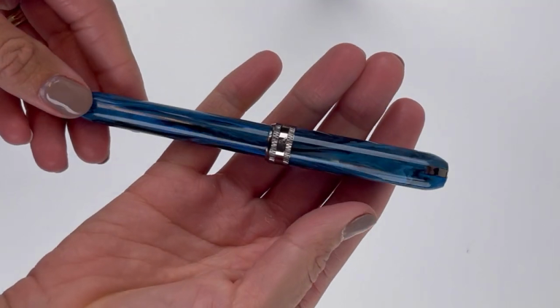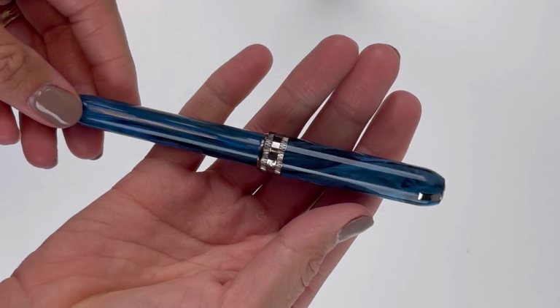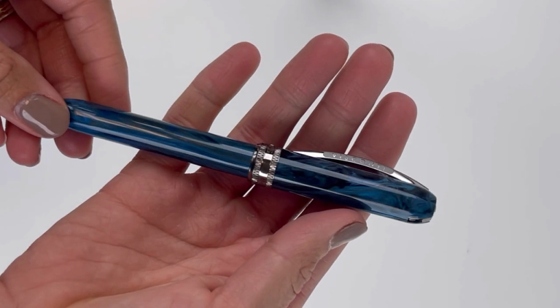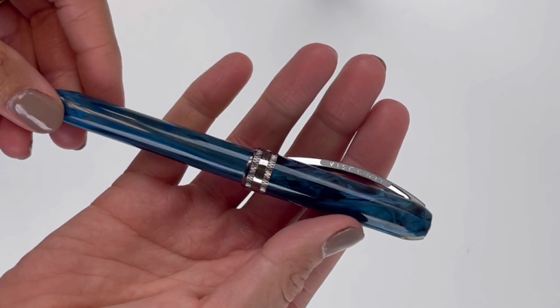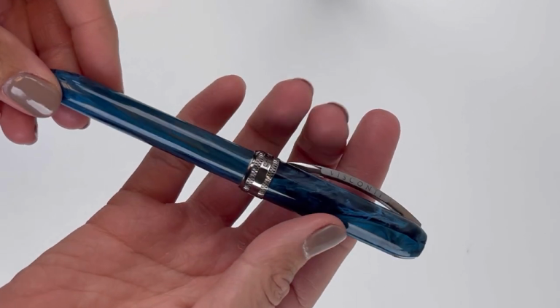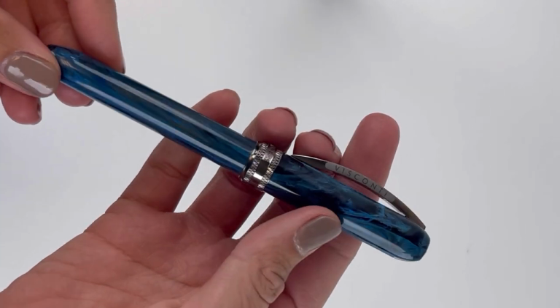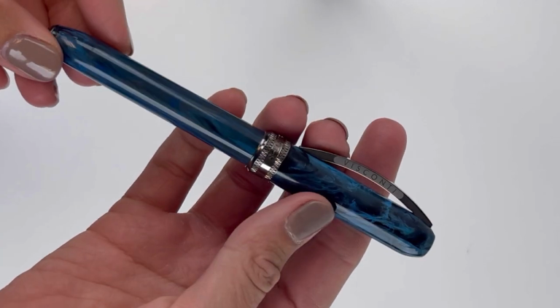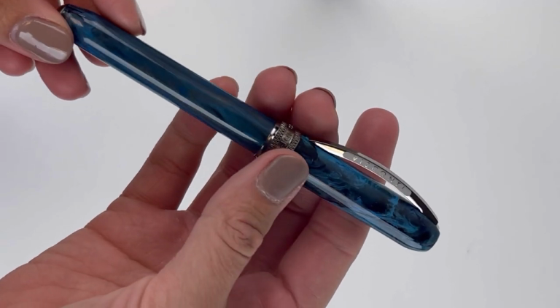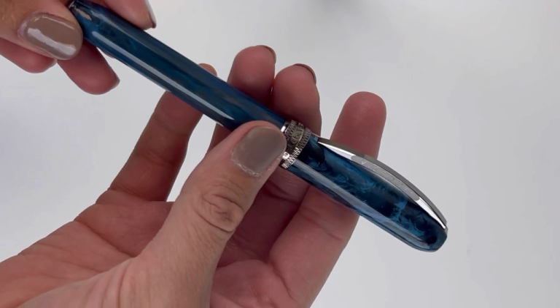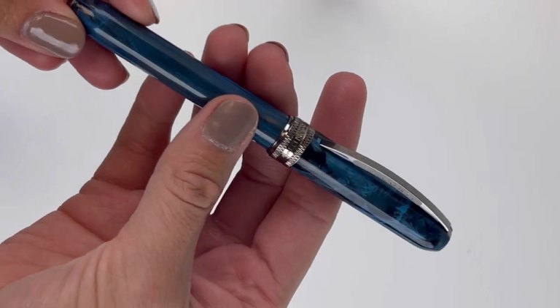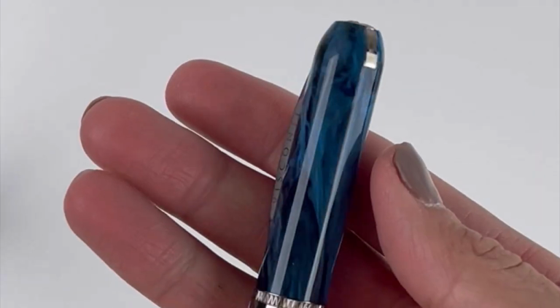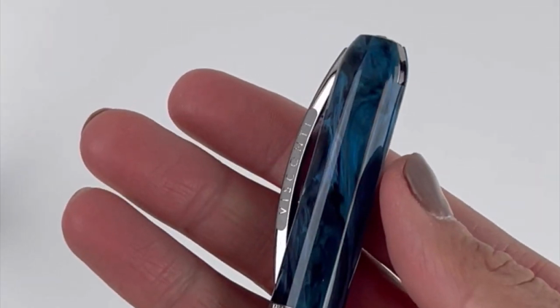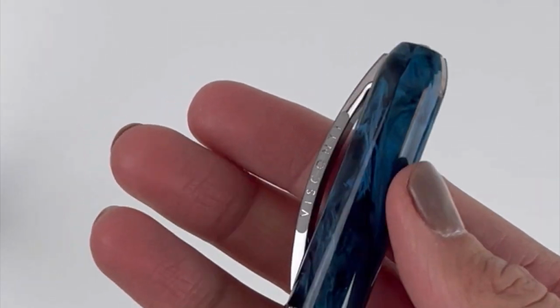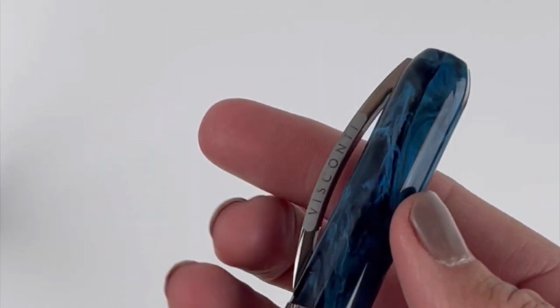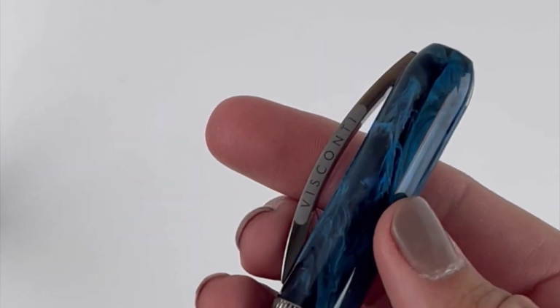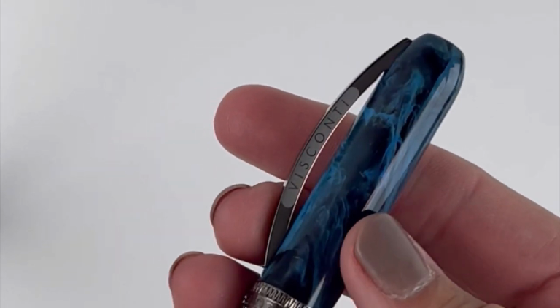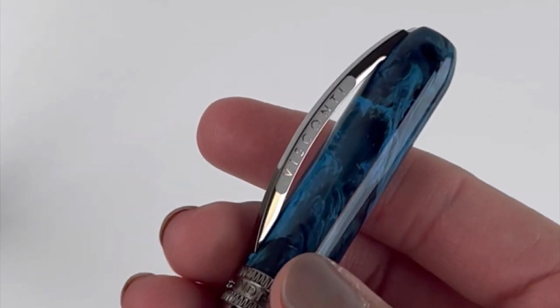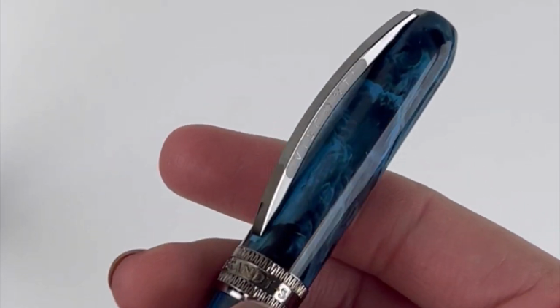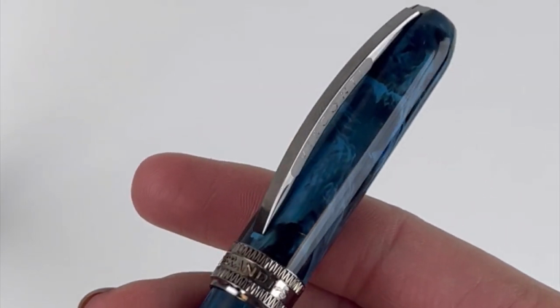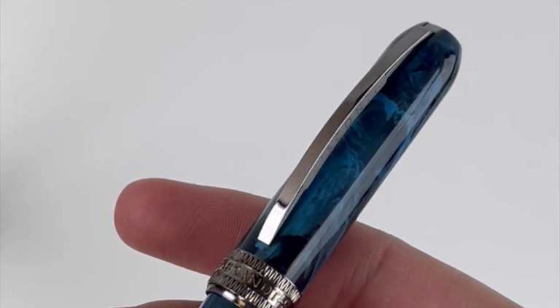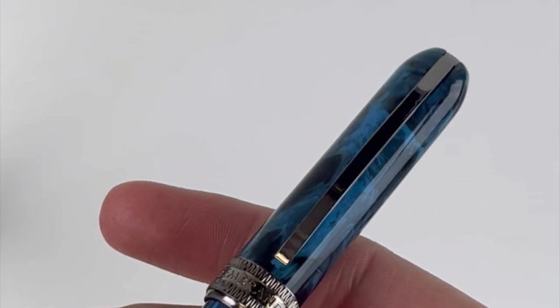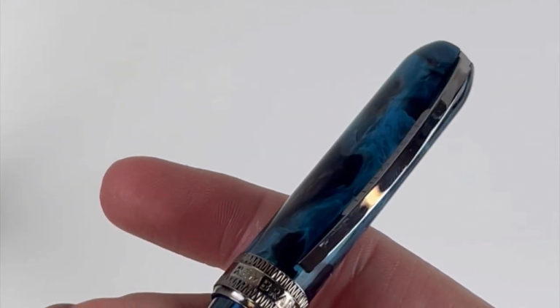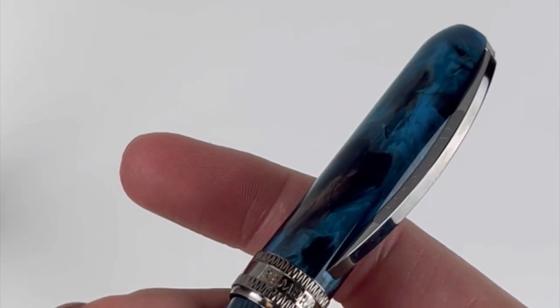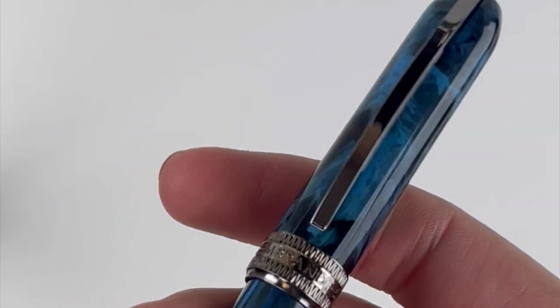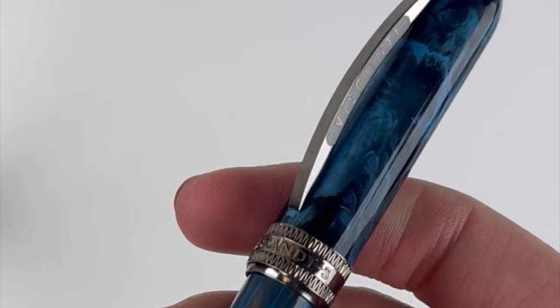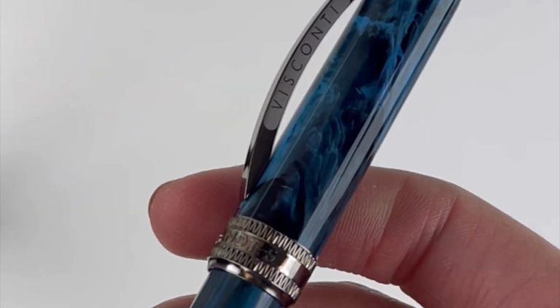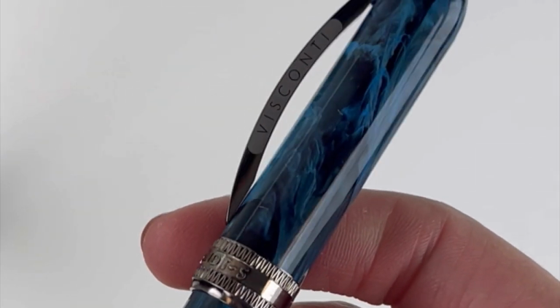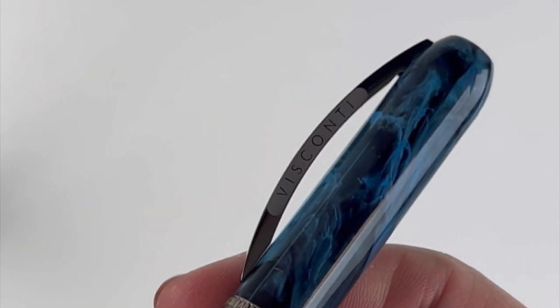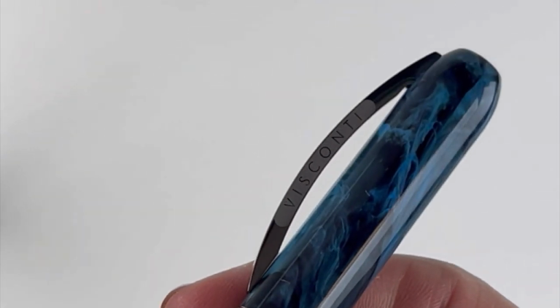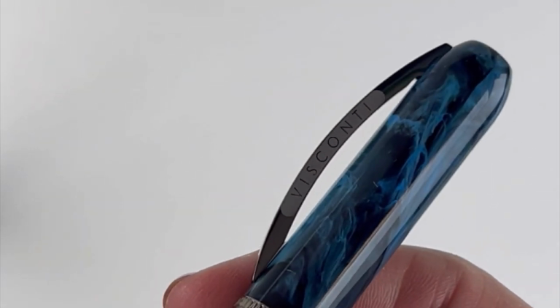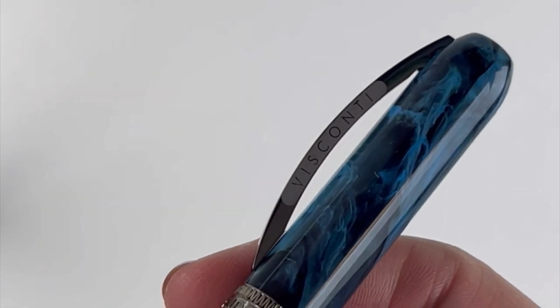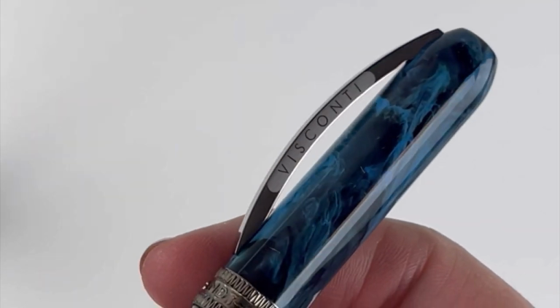Slide out your pen and you've got your Visconti Rembrandt S fountain pen here with that Visconti bridge clip that everyone adores.